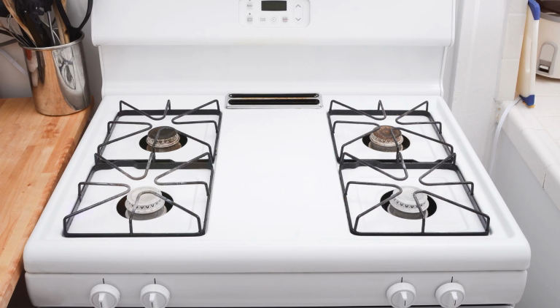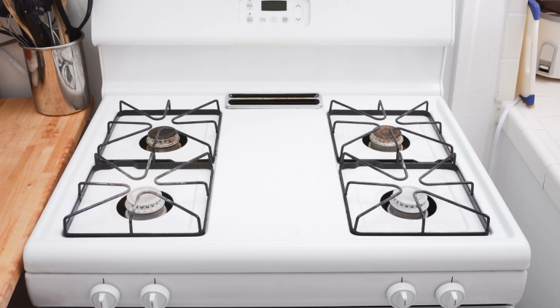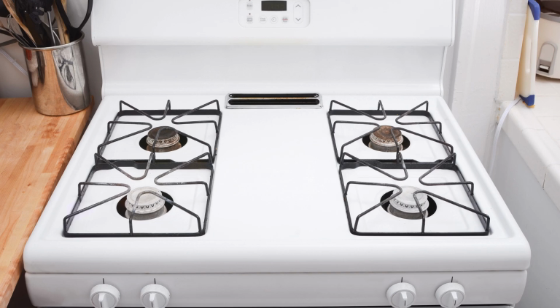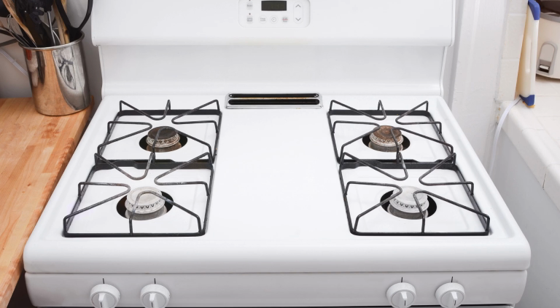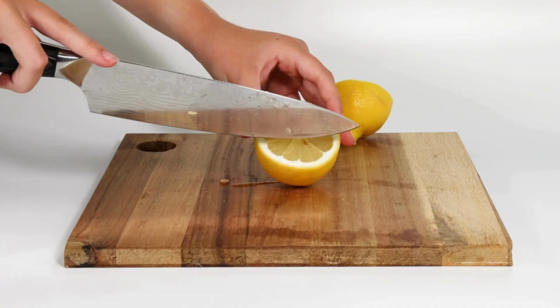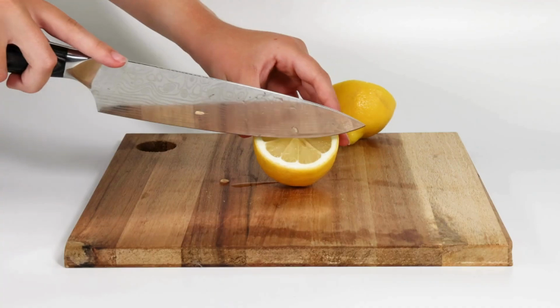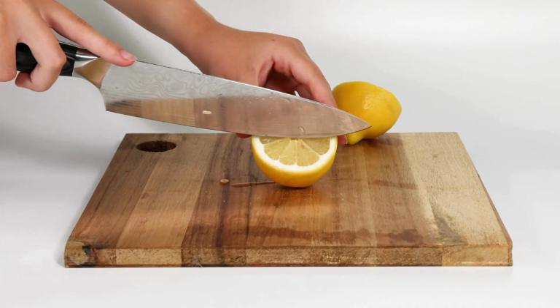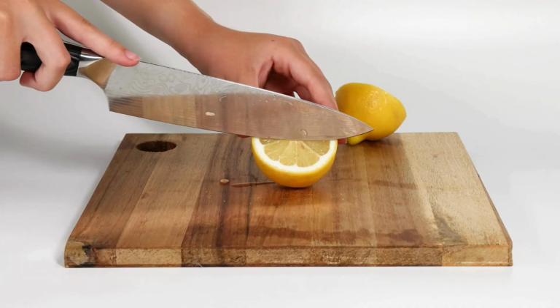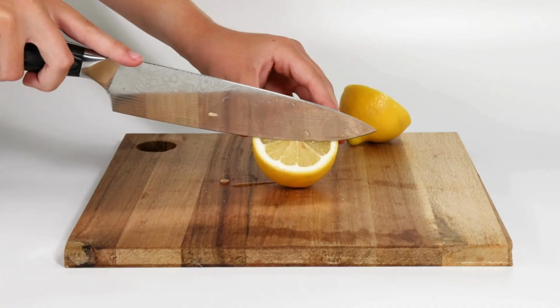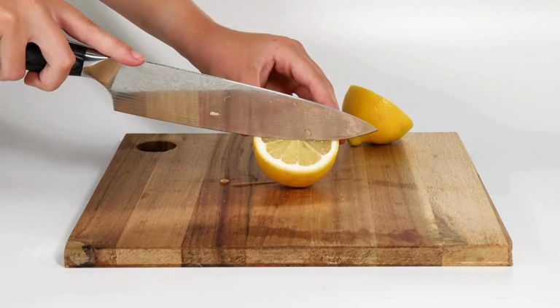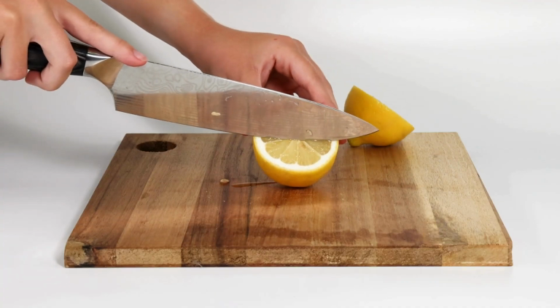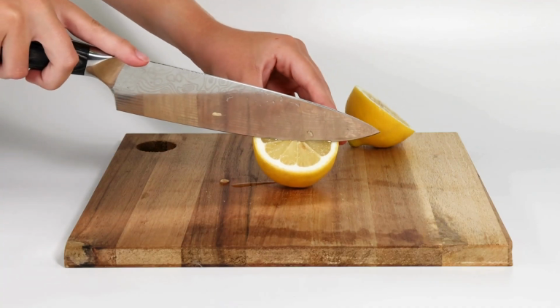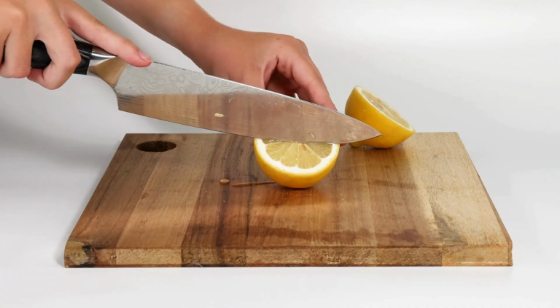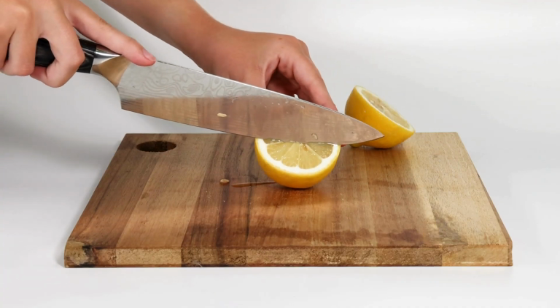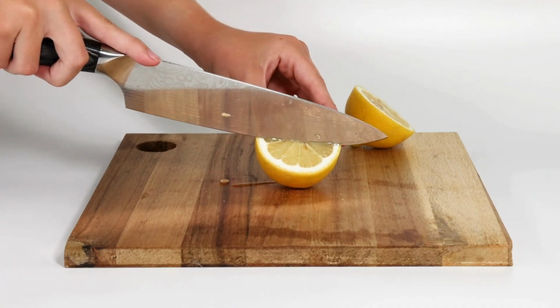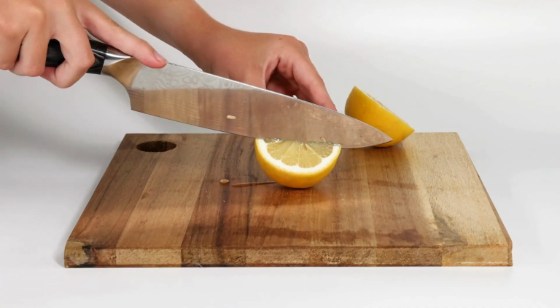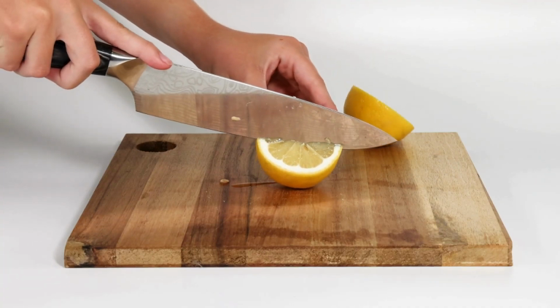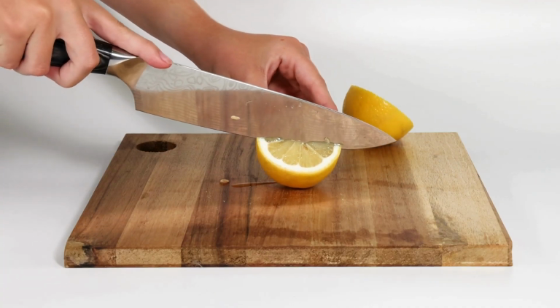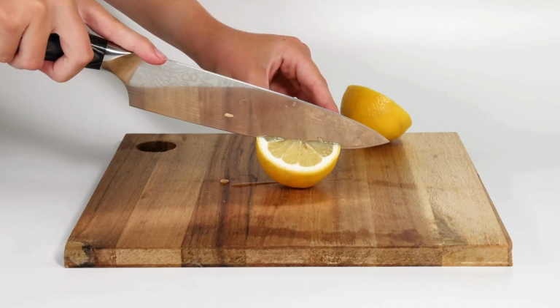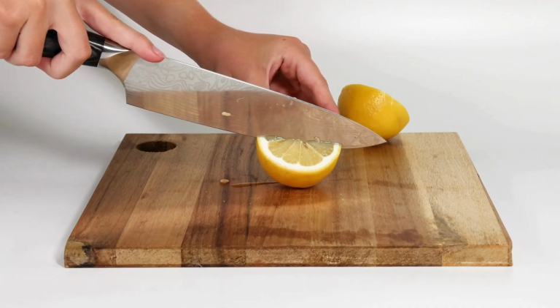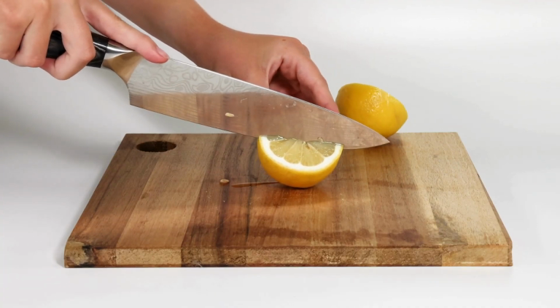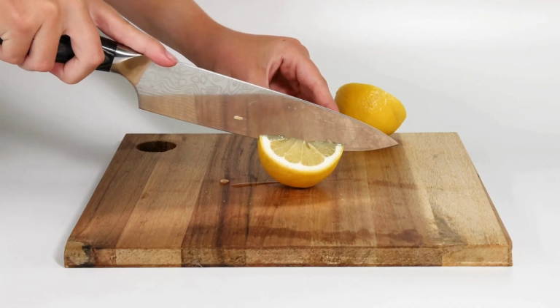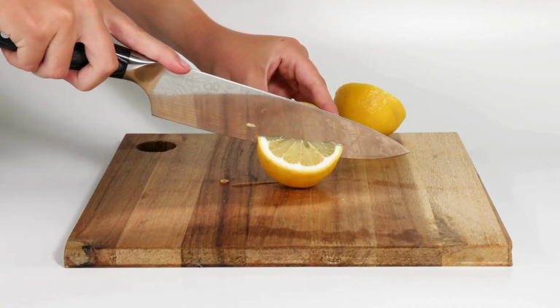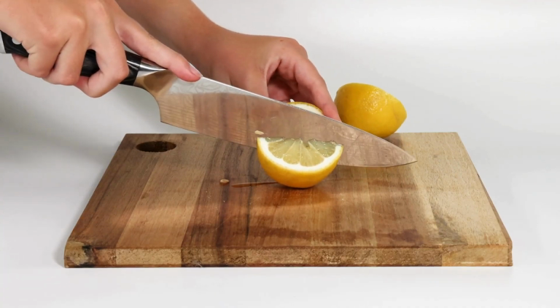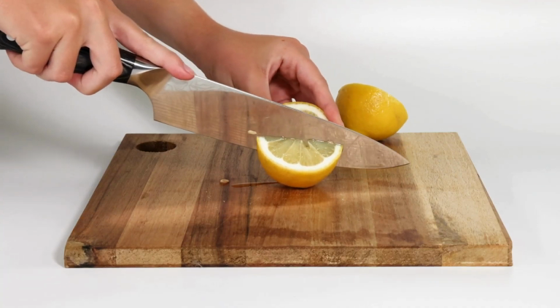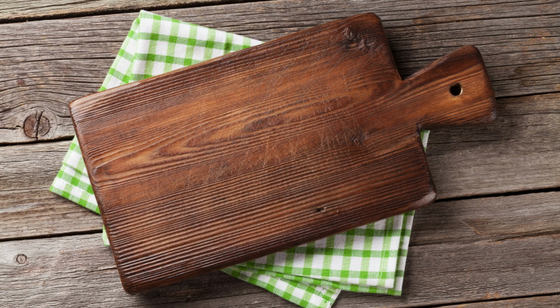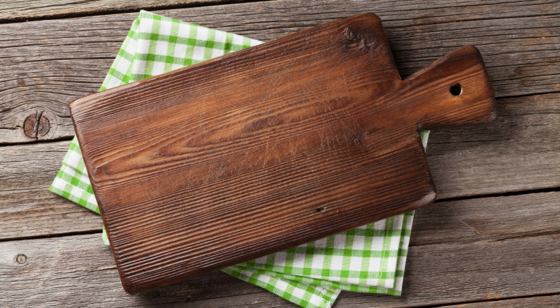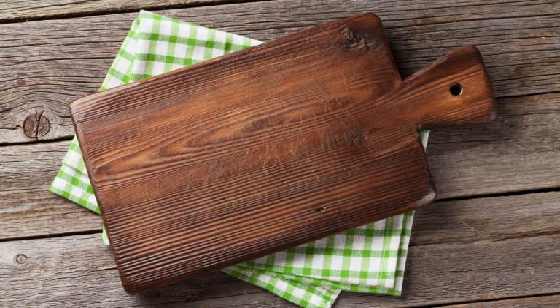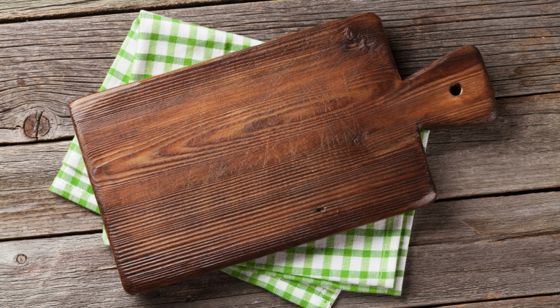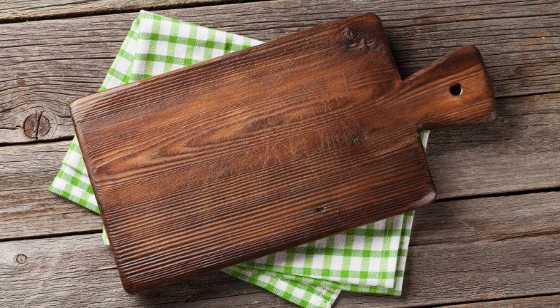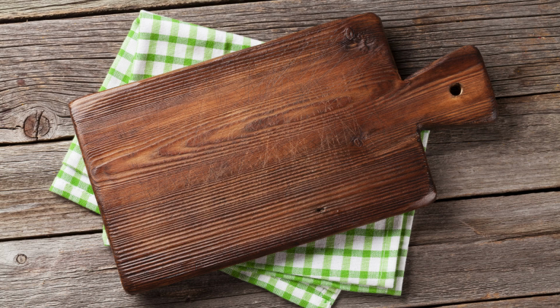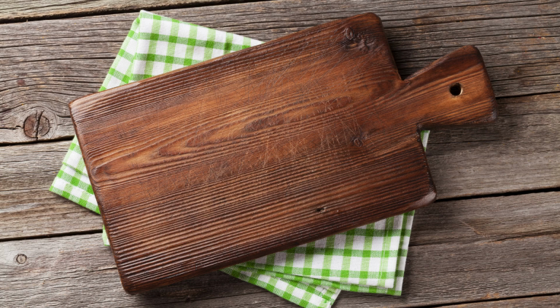For a clean and fresh cutting board, sprinkle coarse salt over it, then scrub with half a lemon. Rinse with warm water, and your cutting board will be spotless and odor-free.